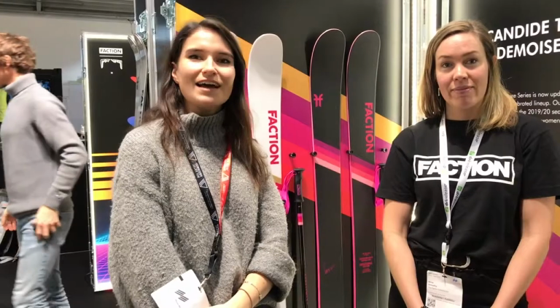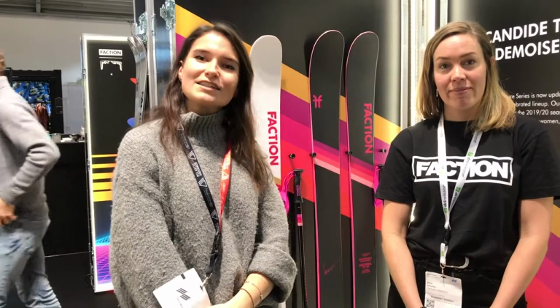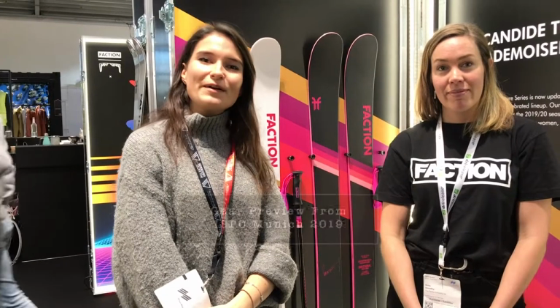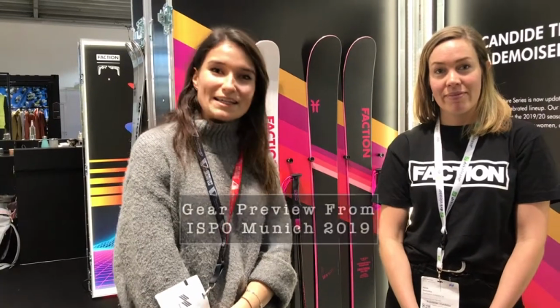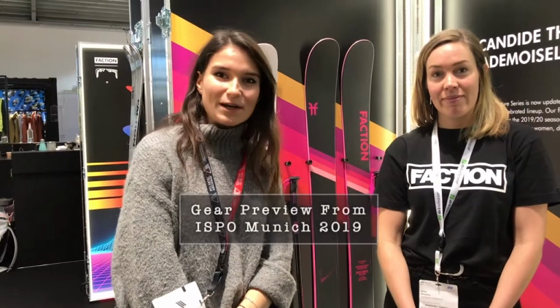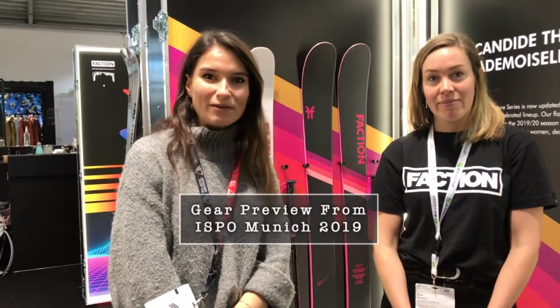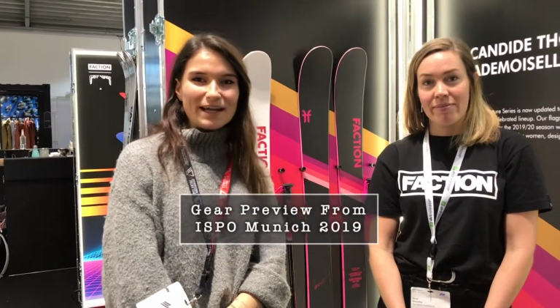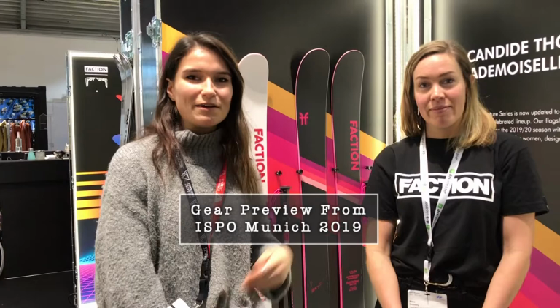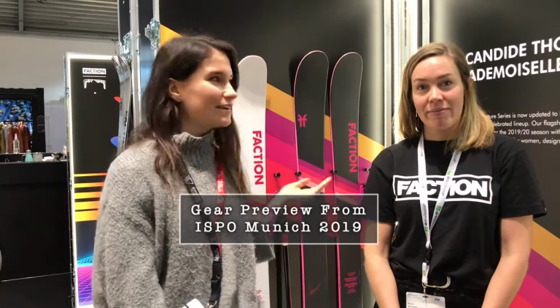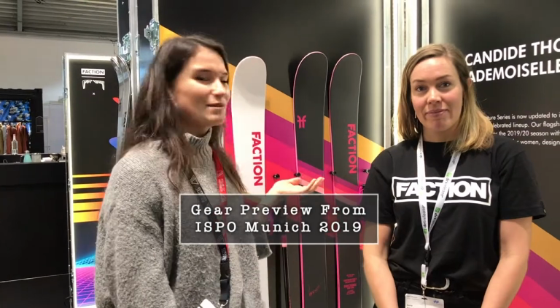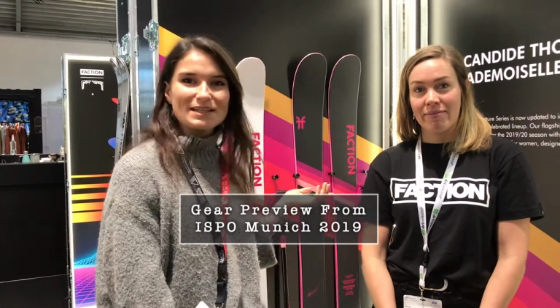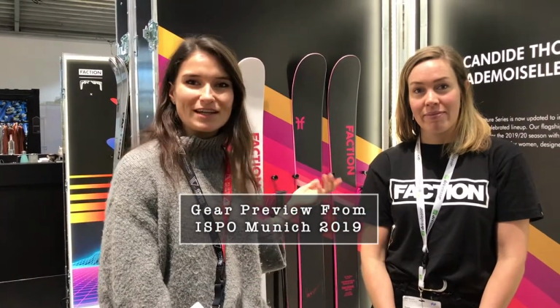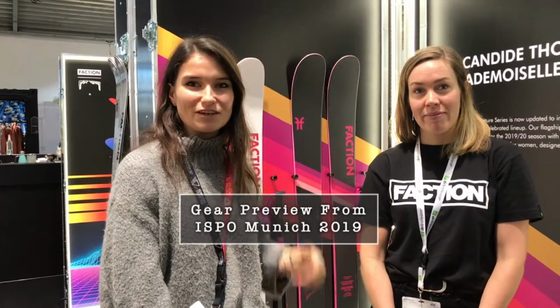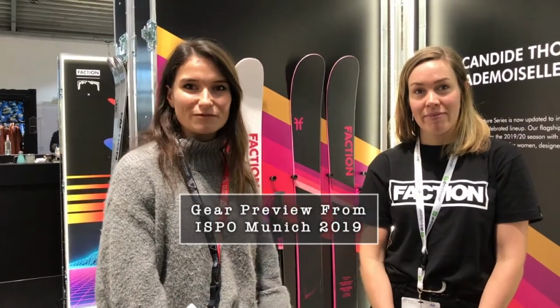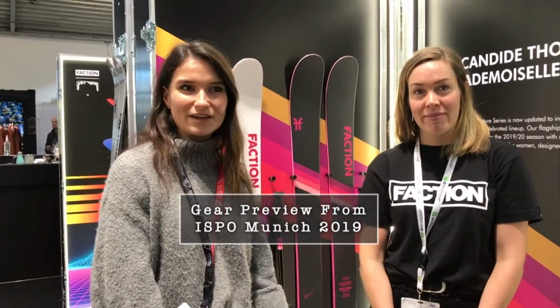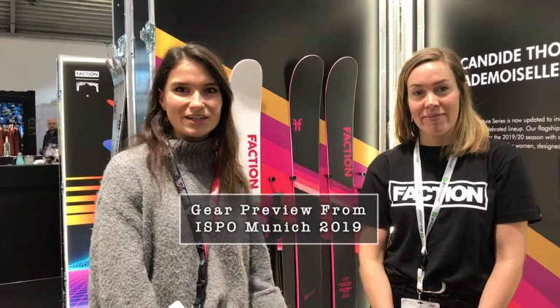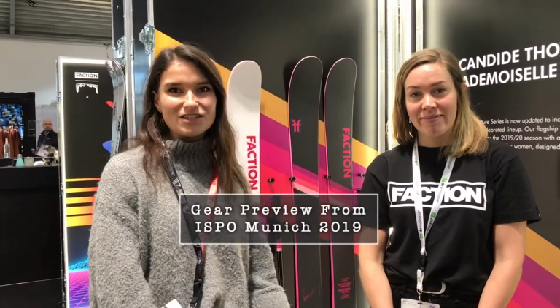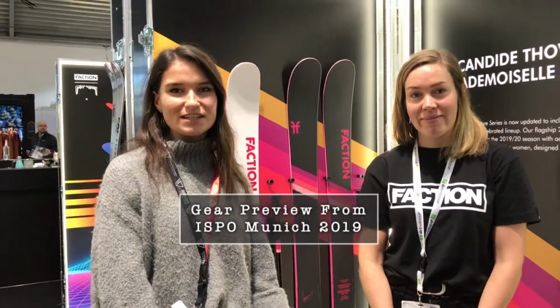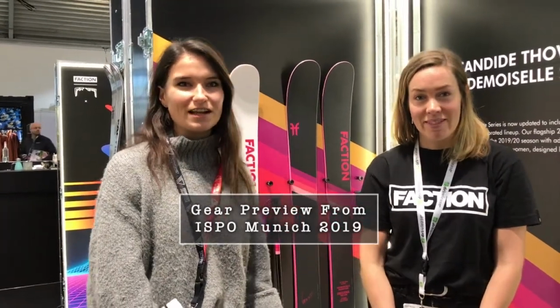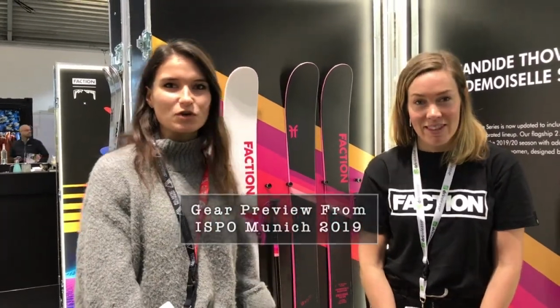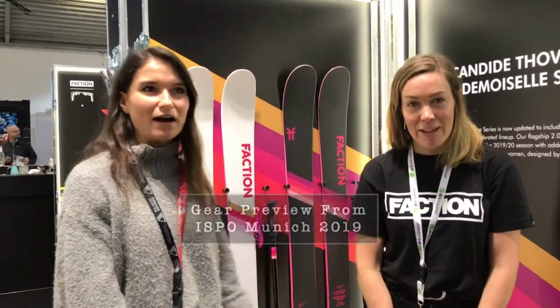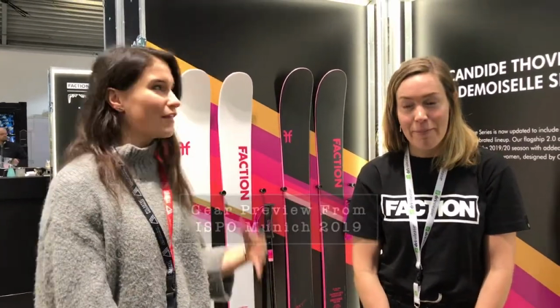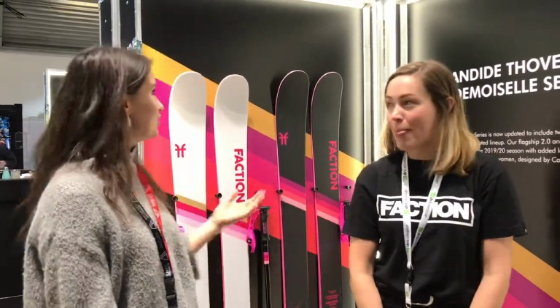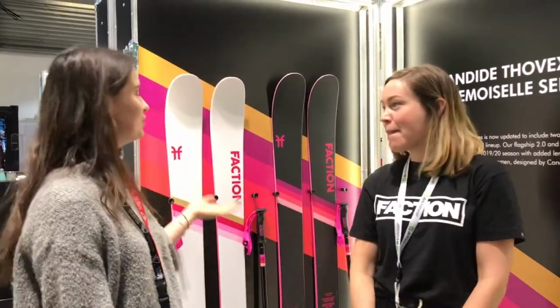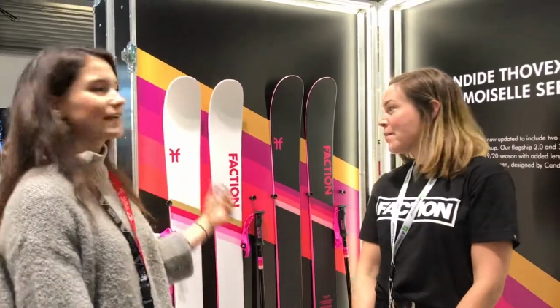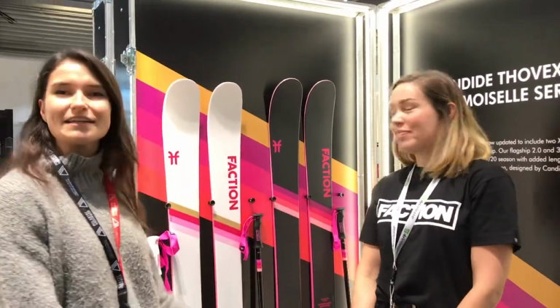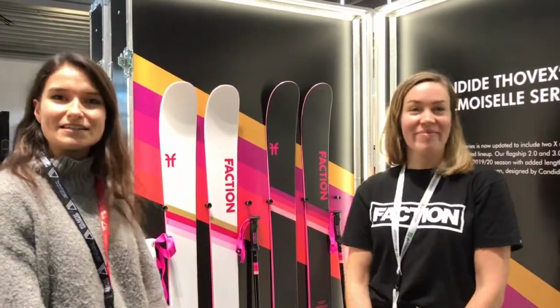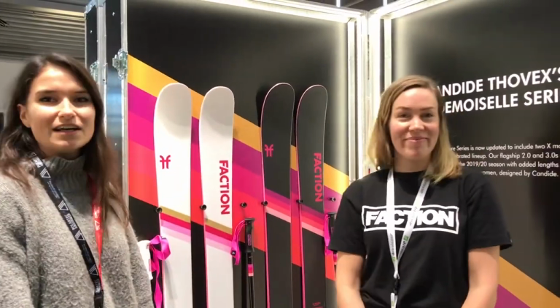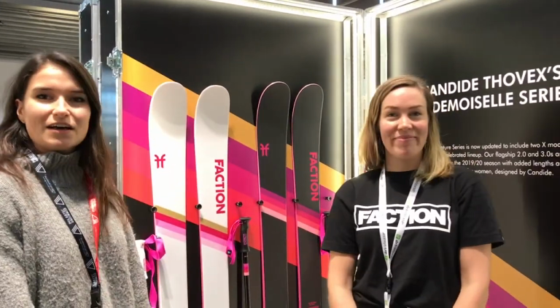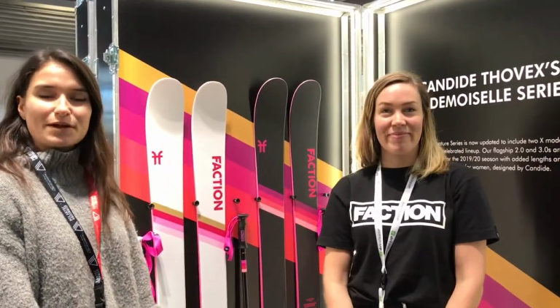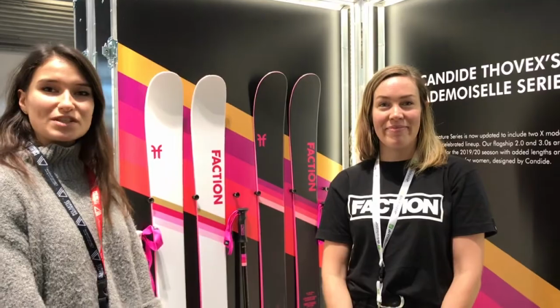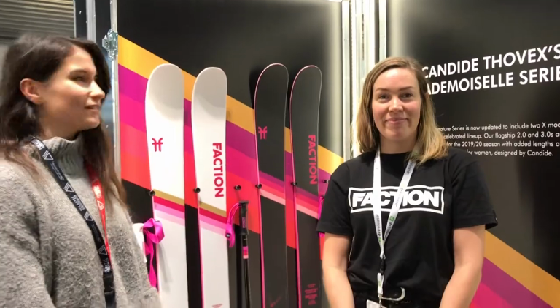We're at ISPO and we're here with Anna, the marketing manager from Faction, and she's going to tell us all about their new Candide Mademoiselles.